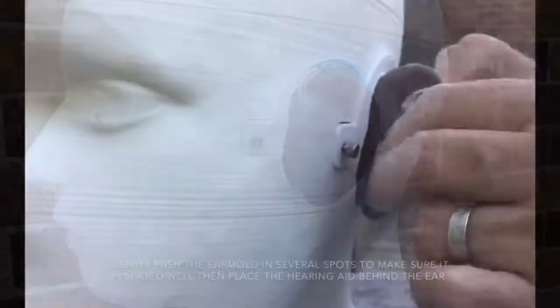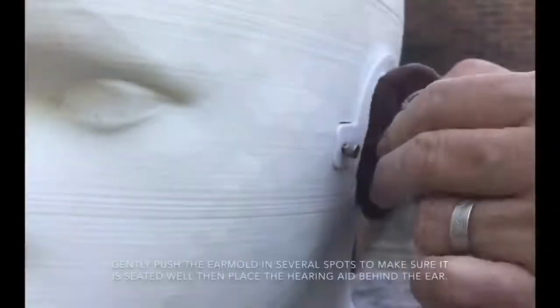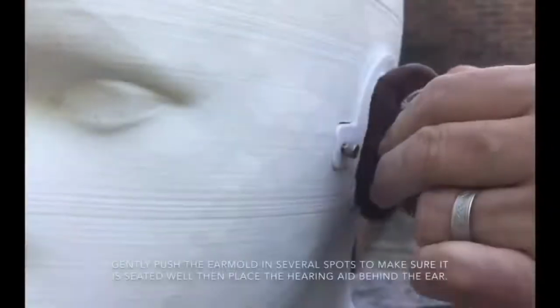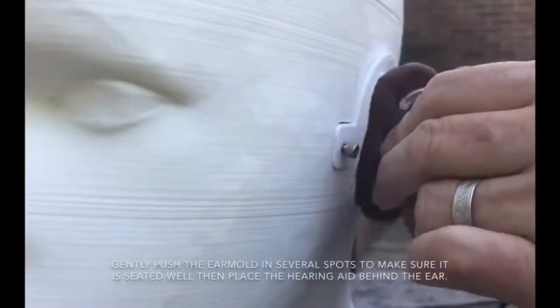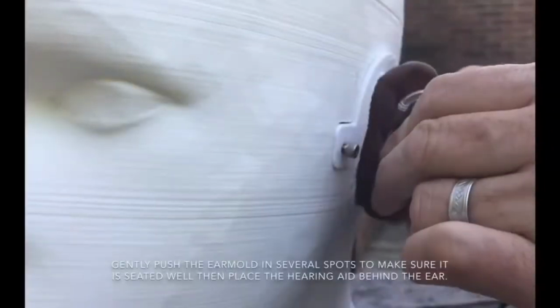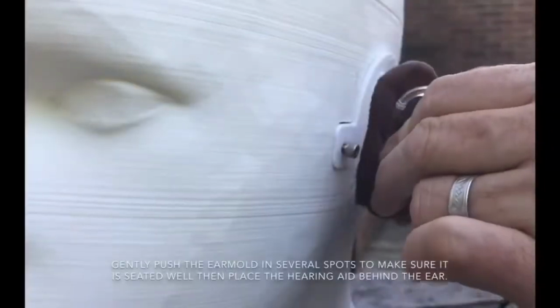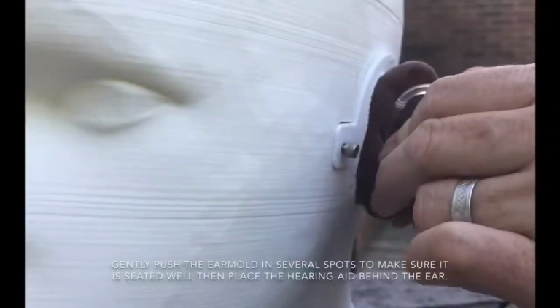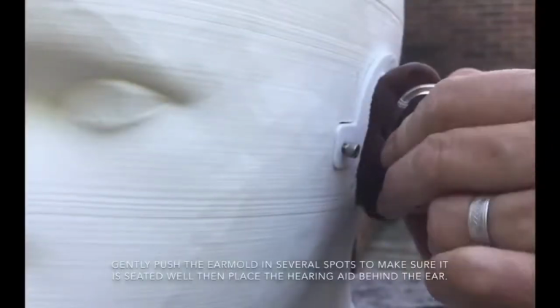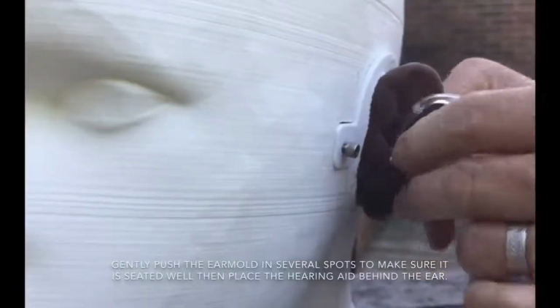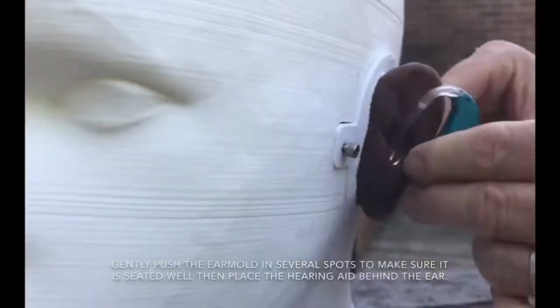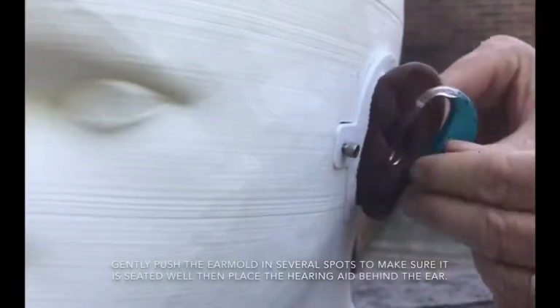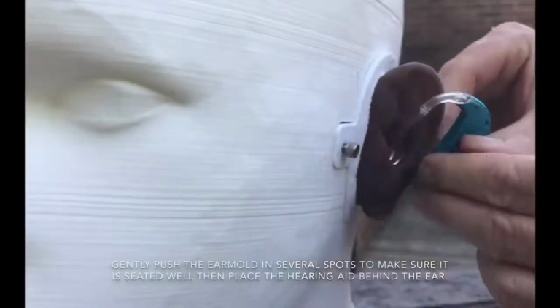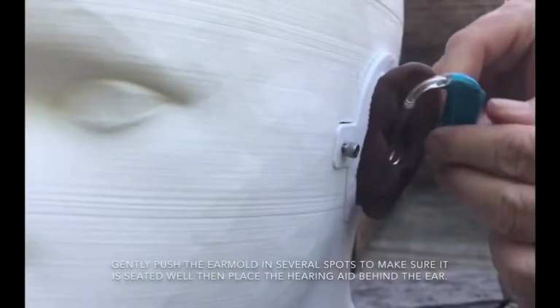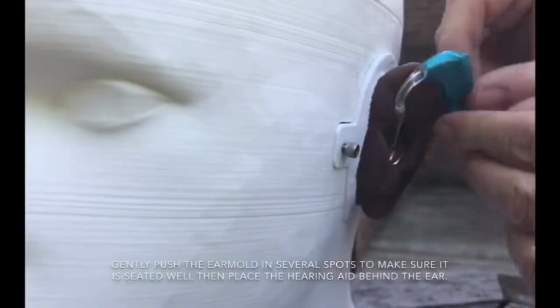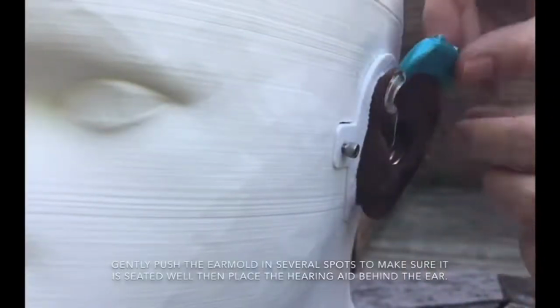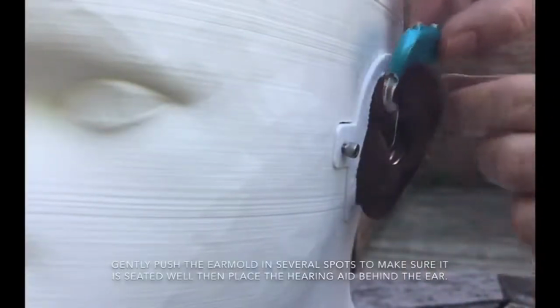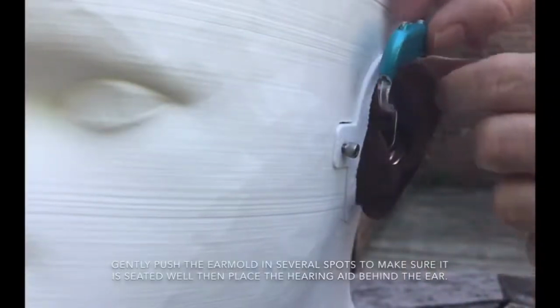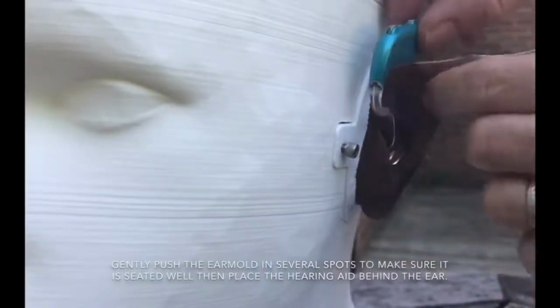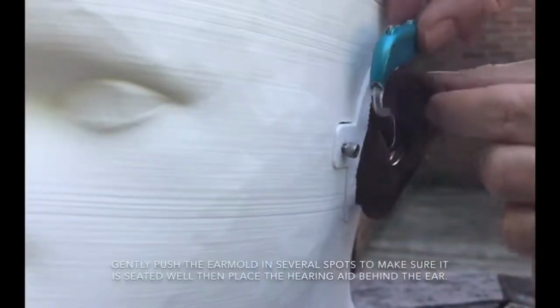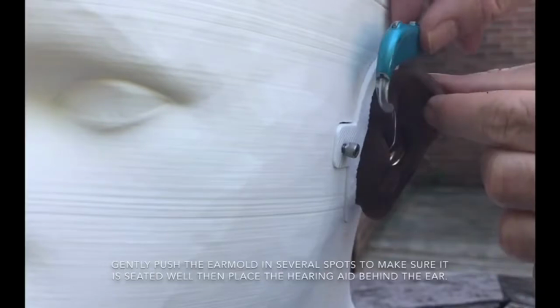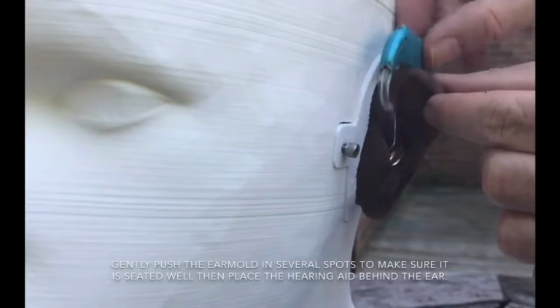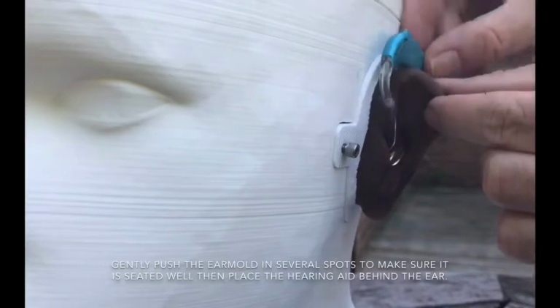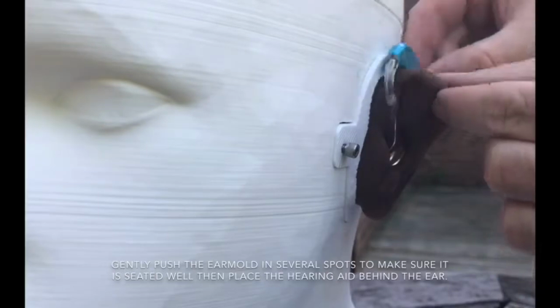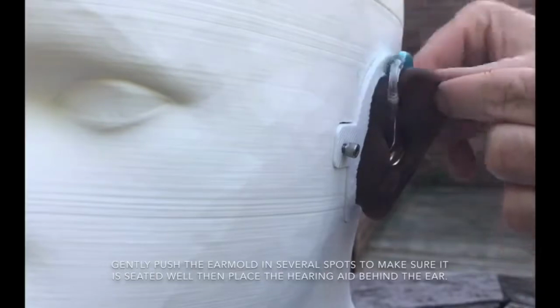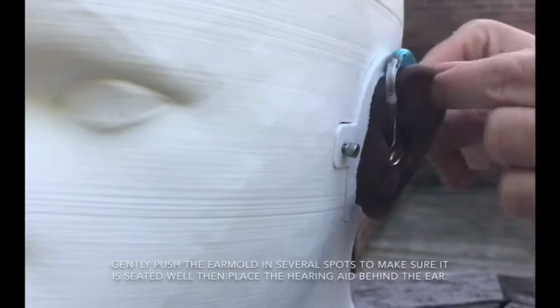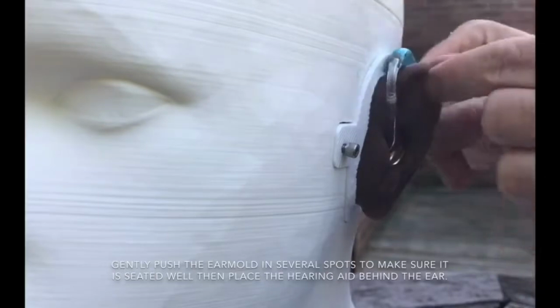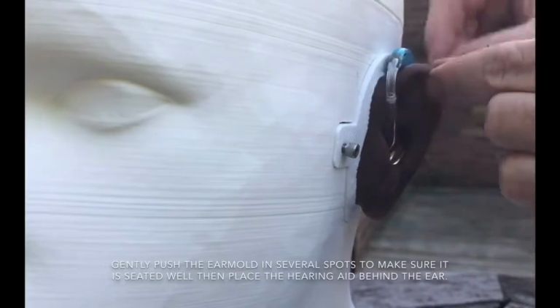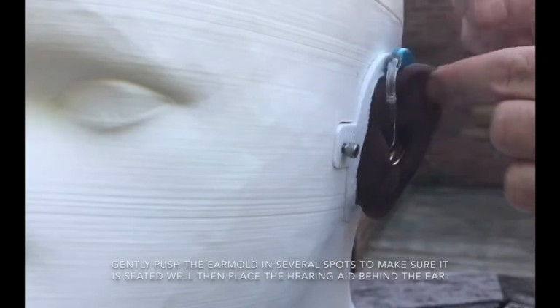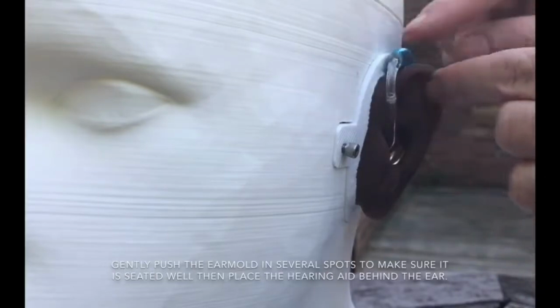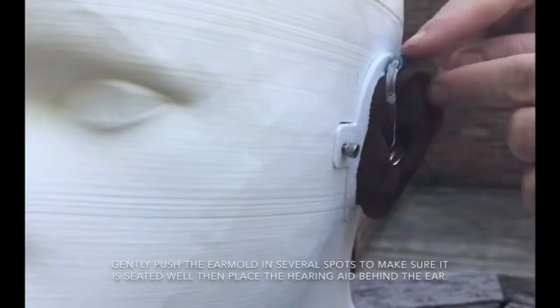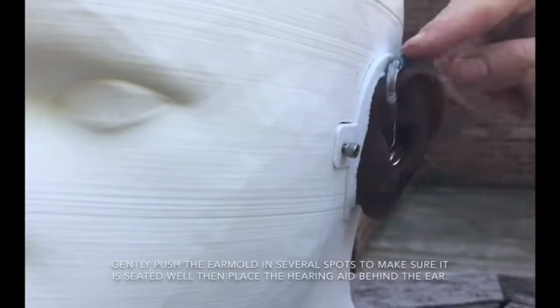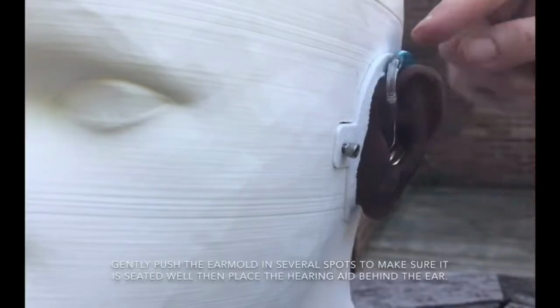Gently push the ear mold in several spots to make sure it is seated well, then place the hearing aid behind the ear.